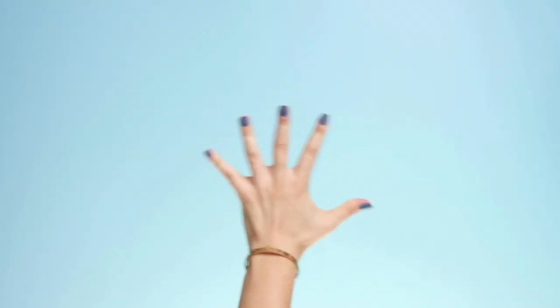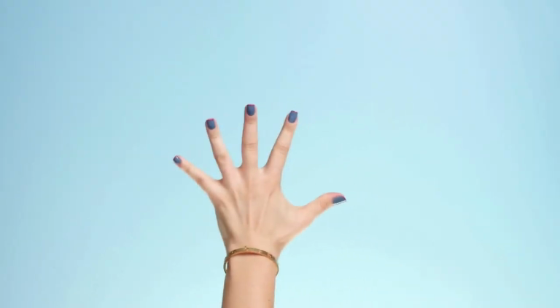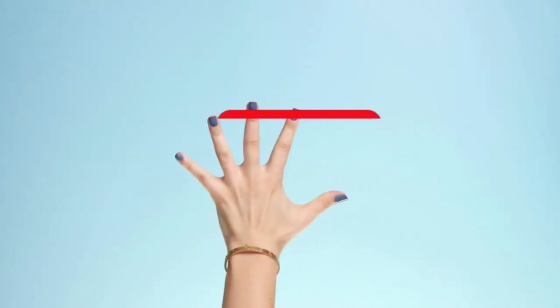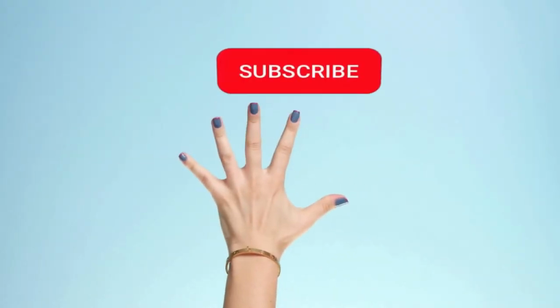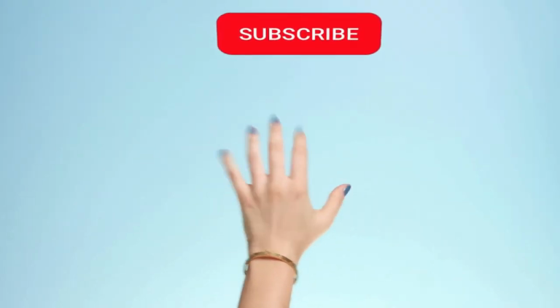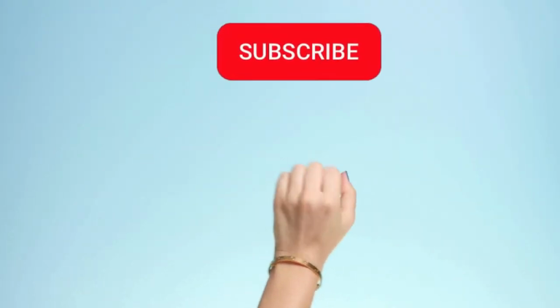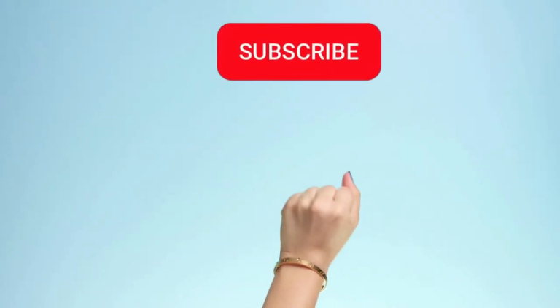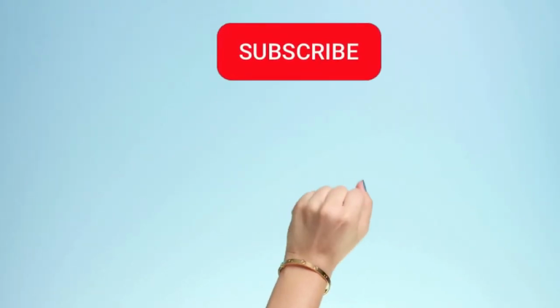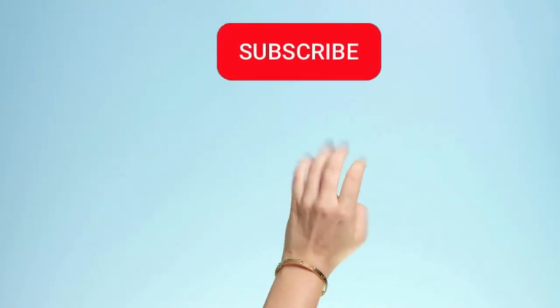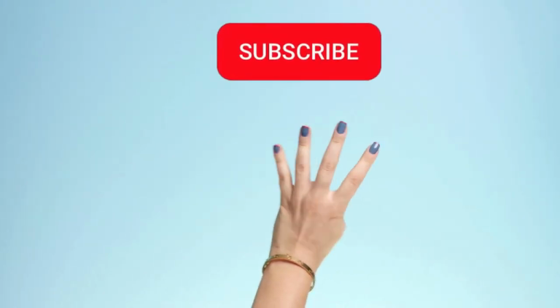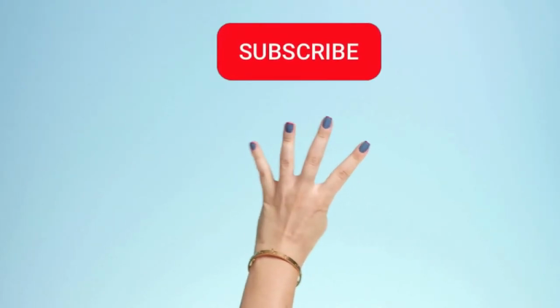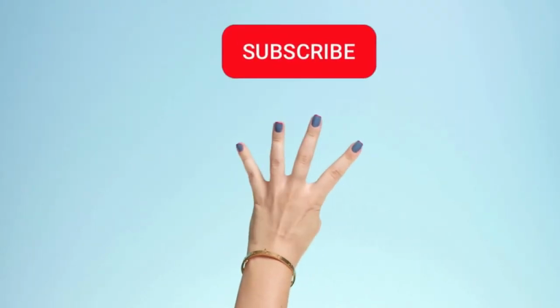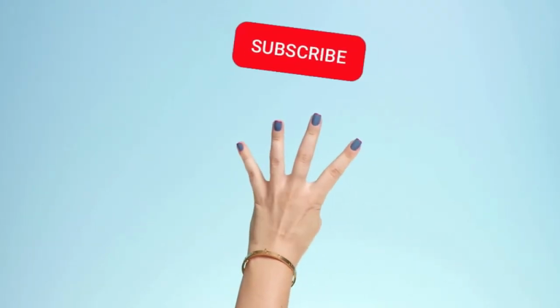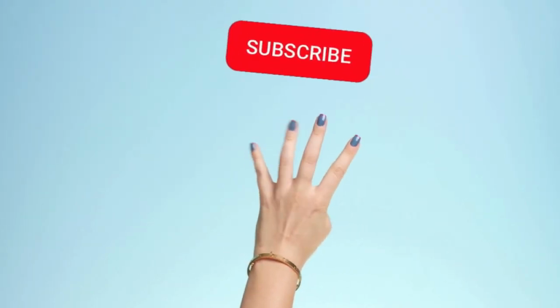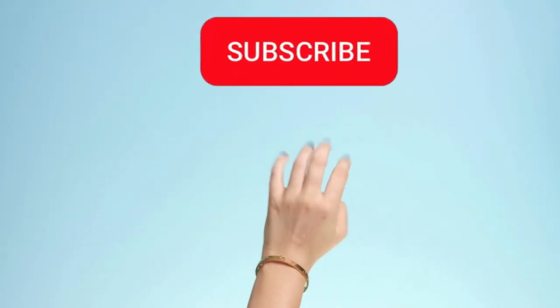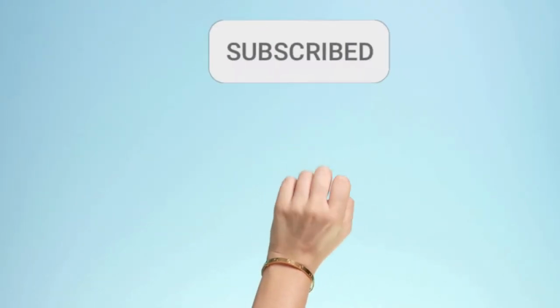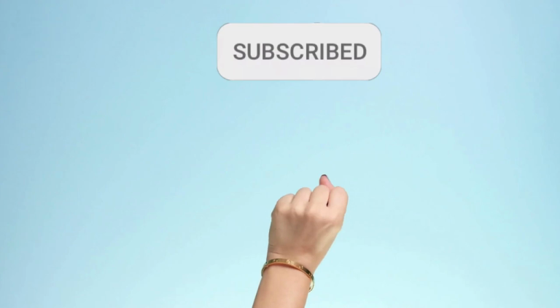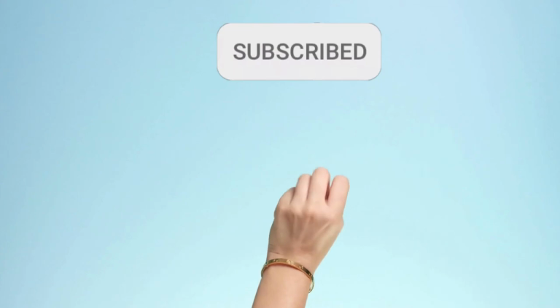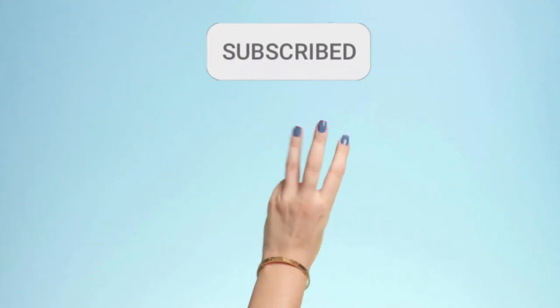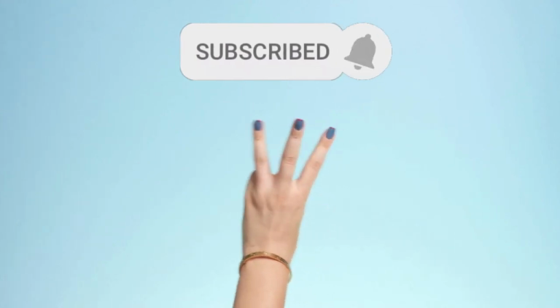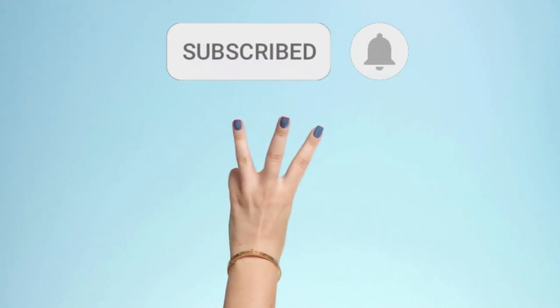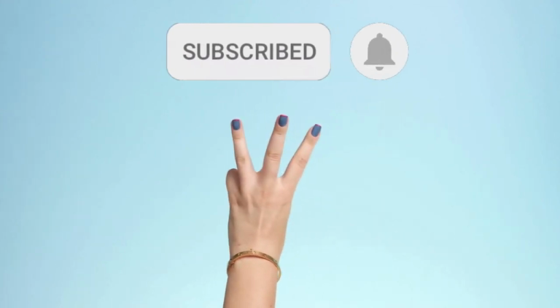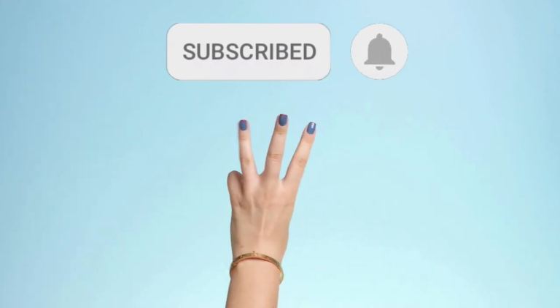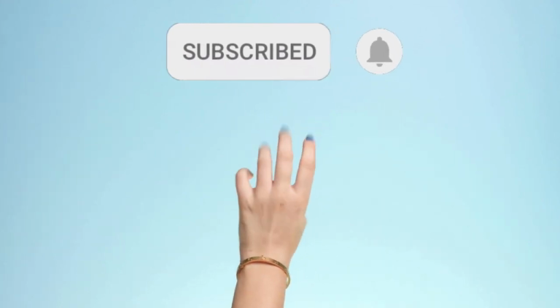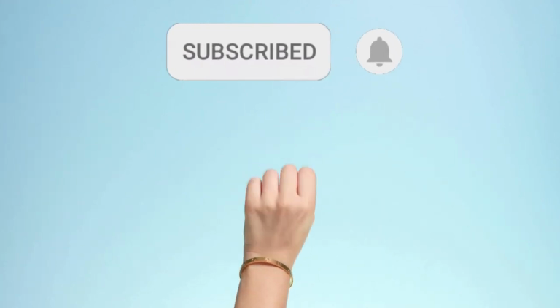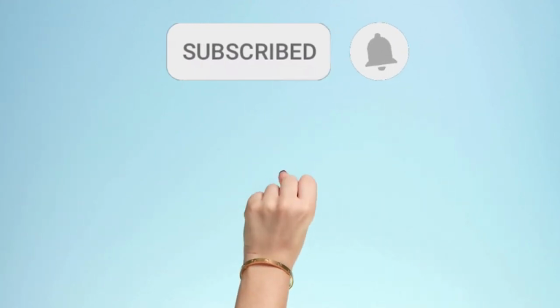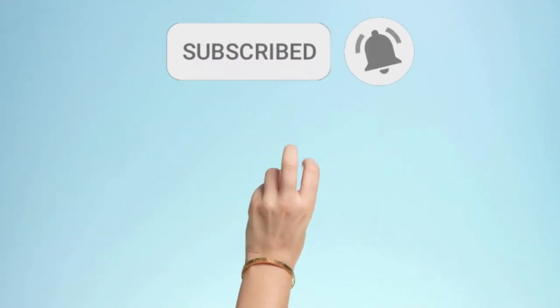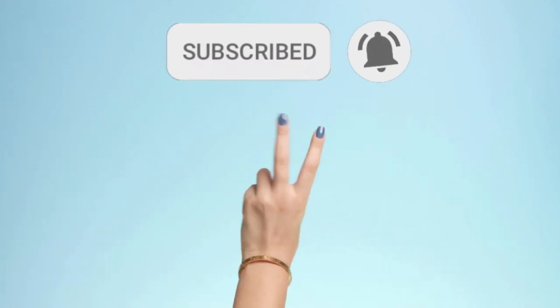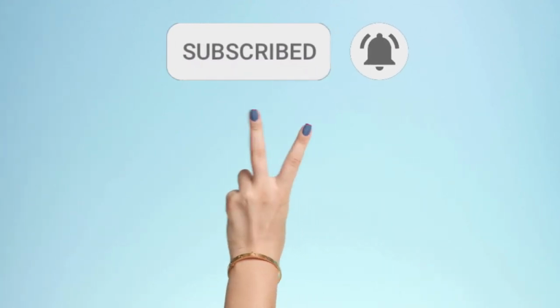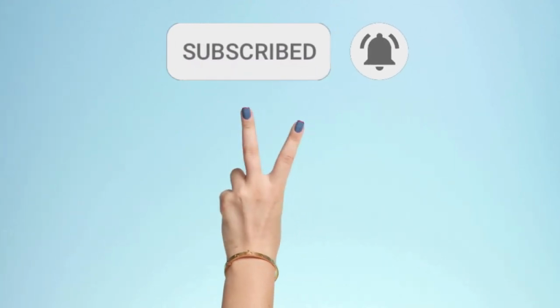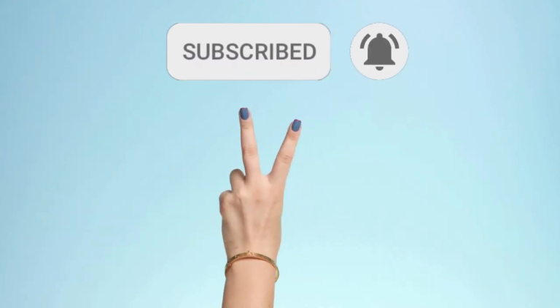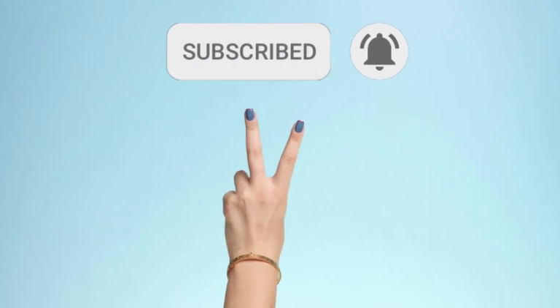If you're liking the video so far, hit the subscribe button for more watch-related videos.